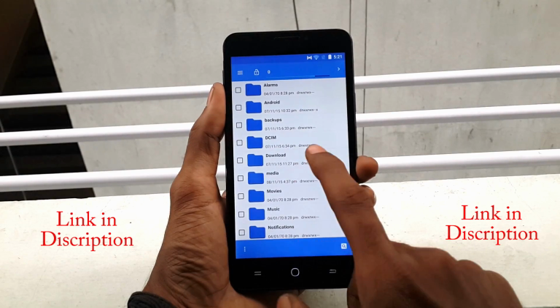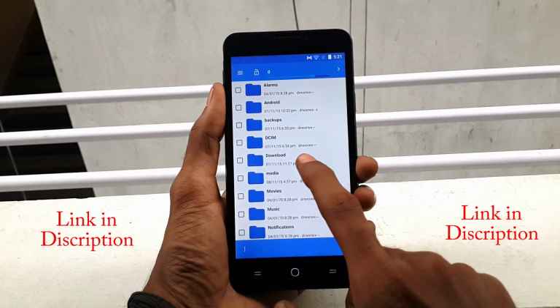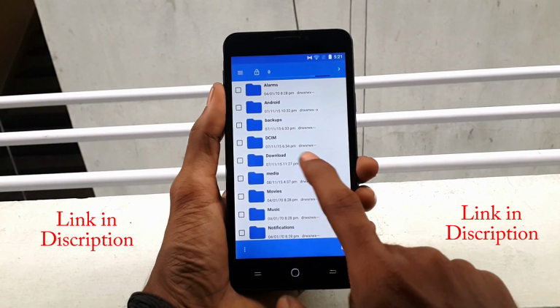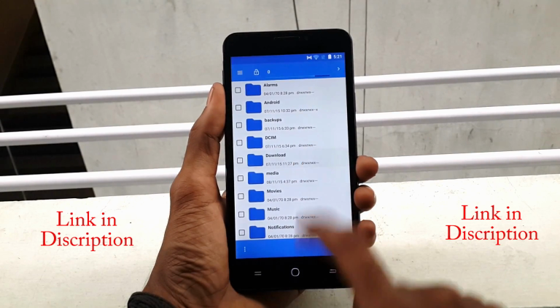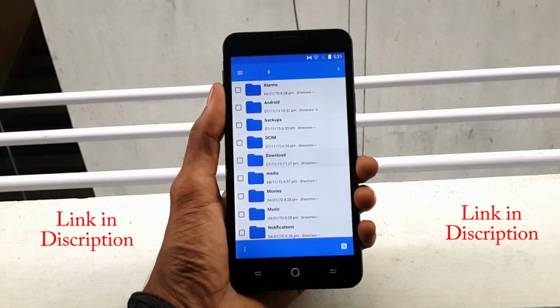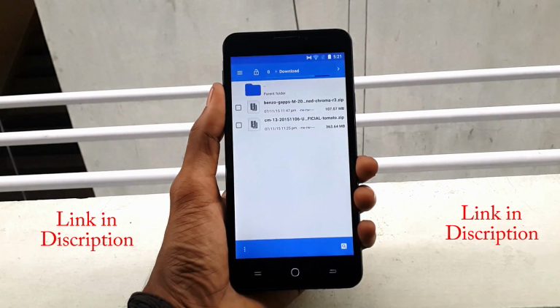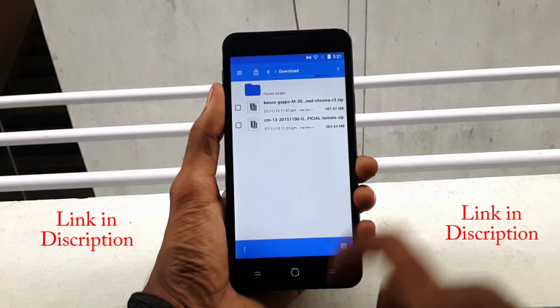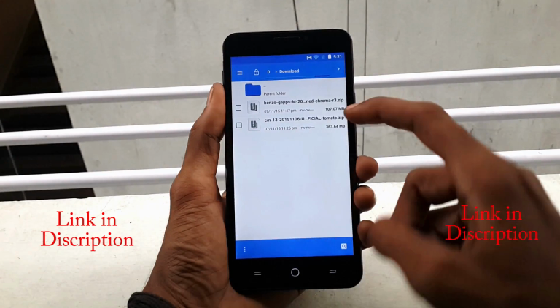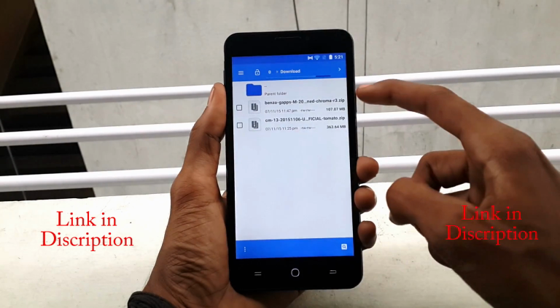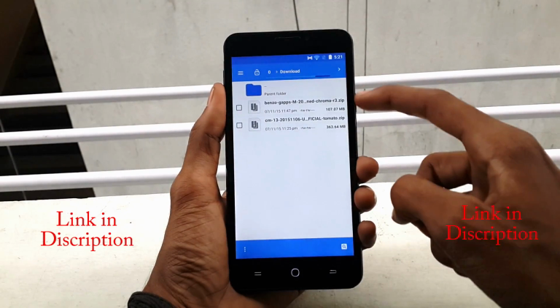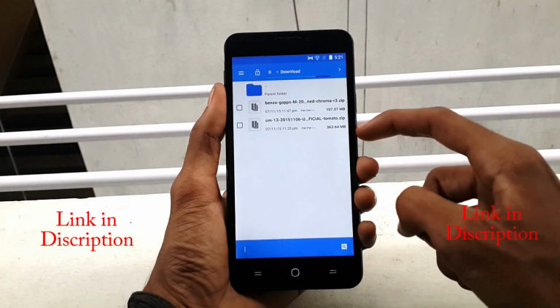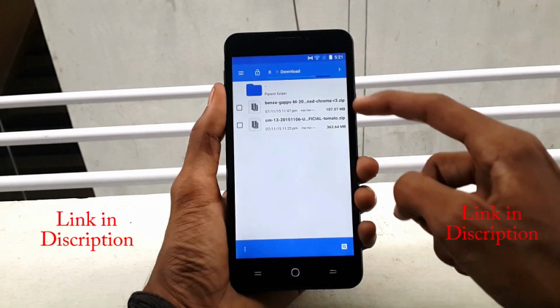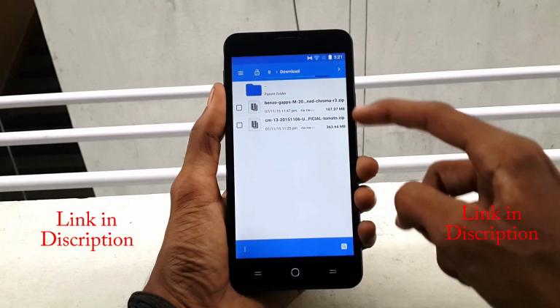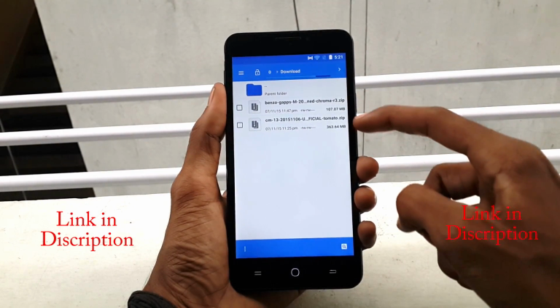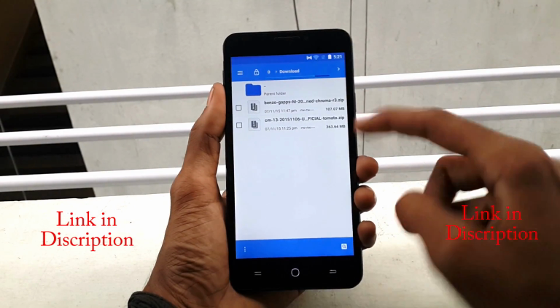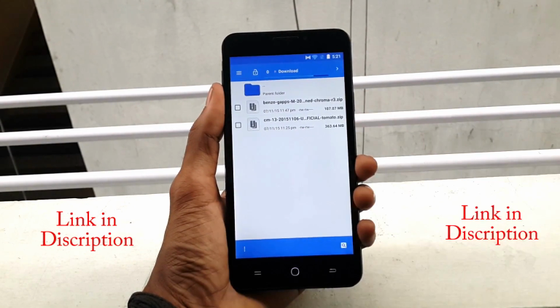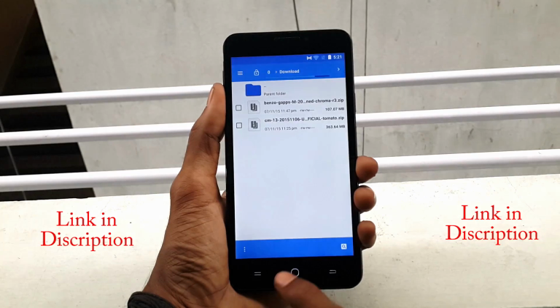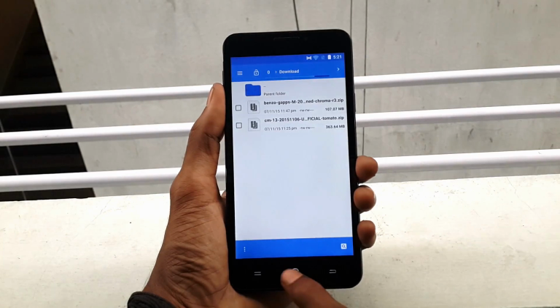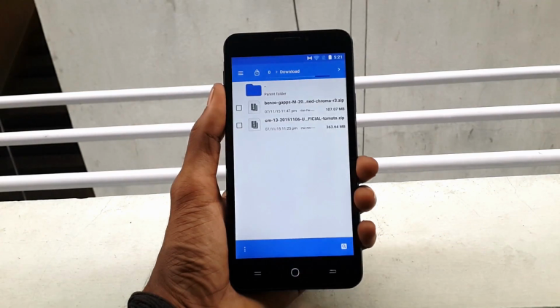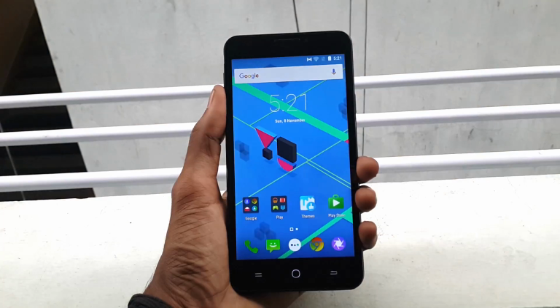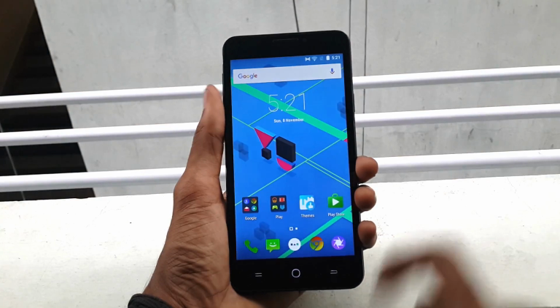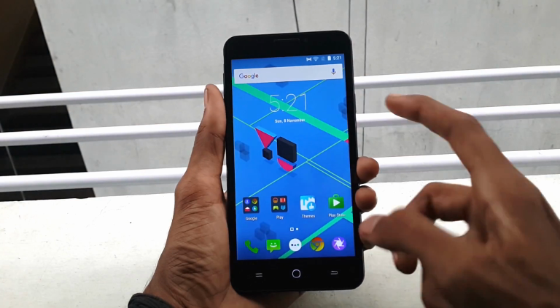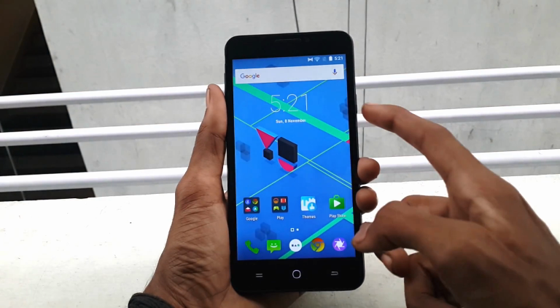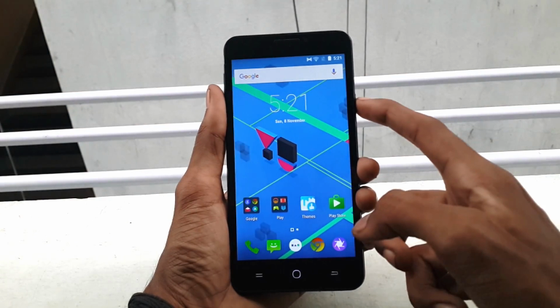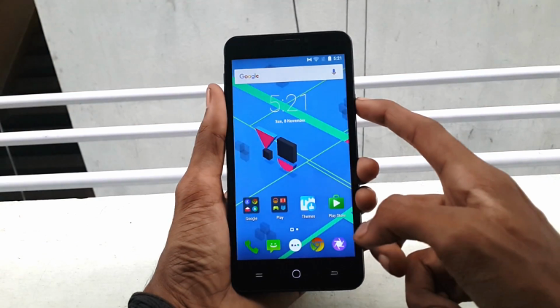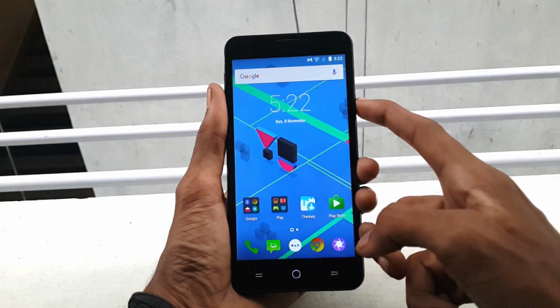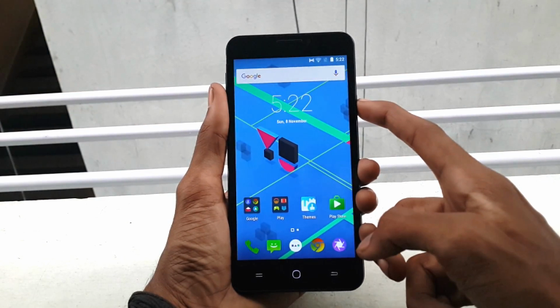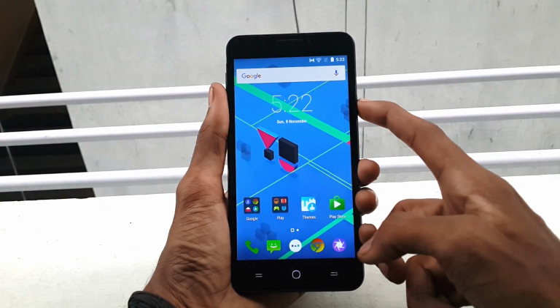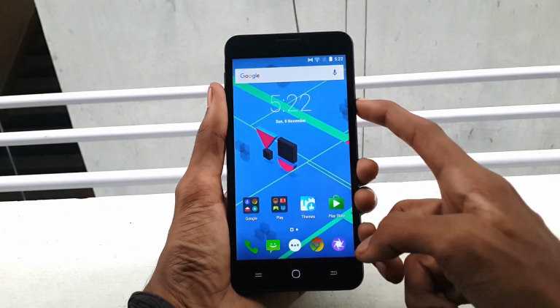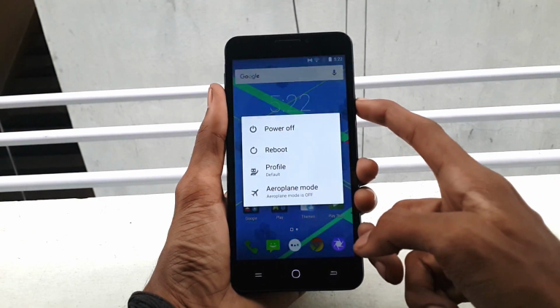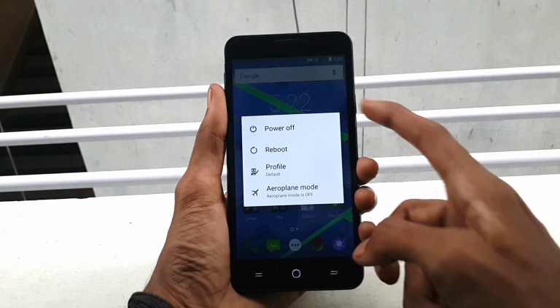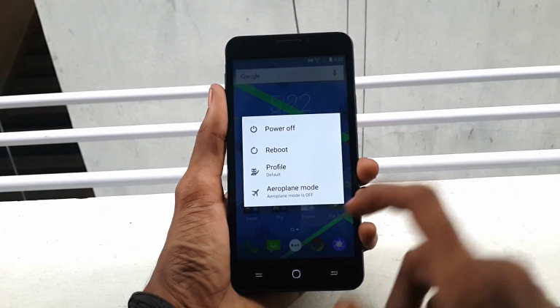Once you've done all that, download the CM13 ROM and the GApps 6.0 file and save them to internal storage. Now long press the power button and click on Reboot.